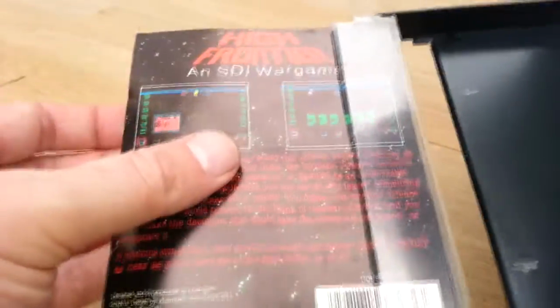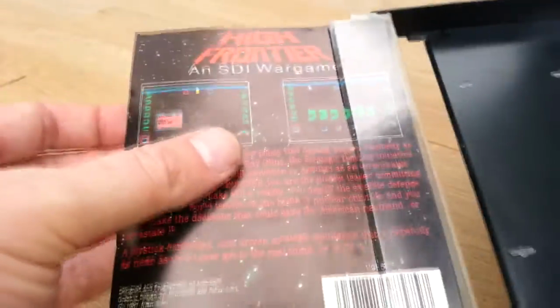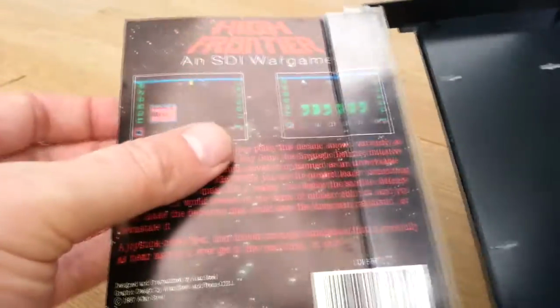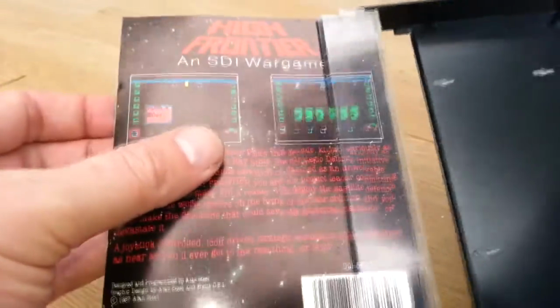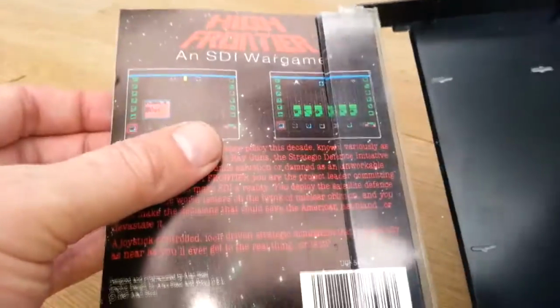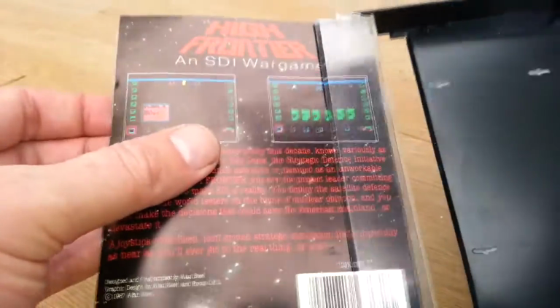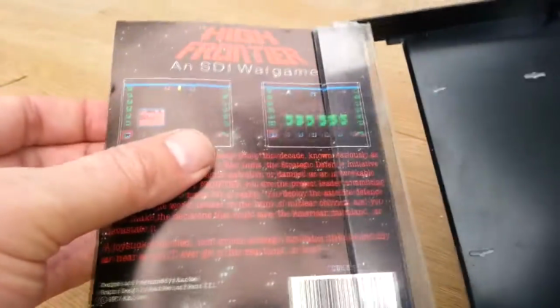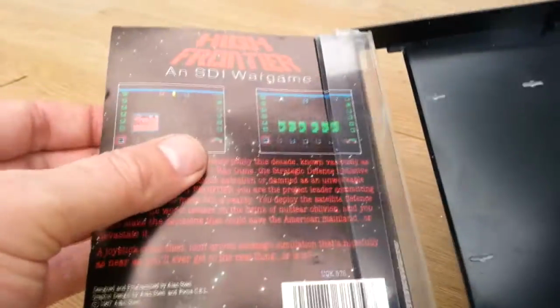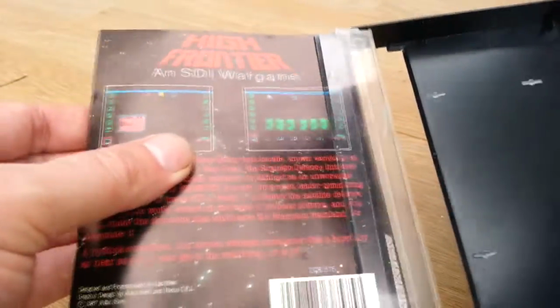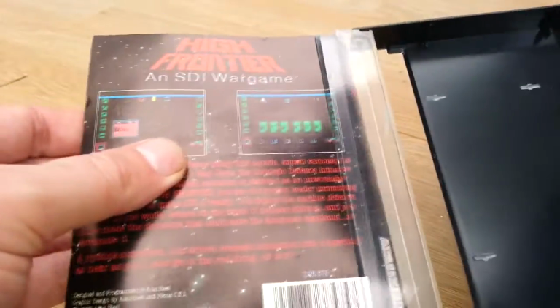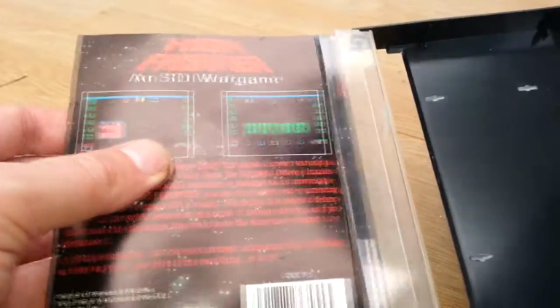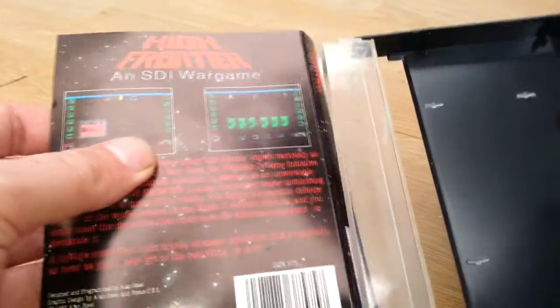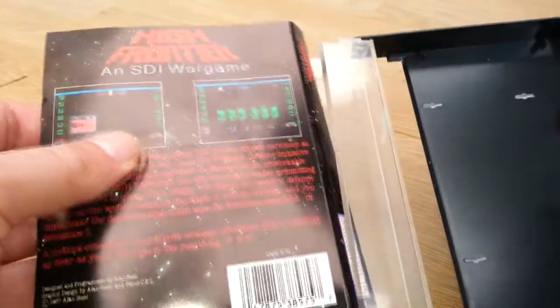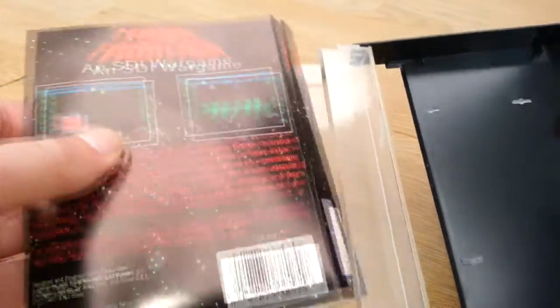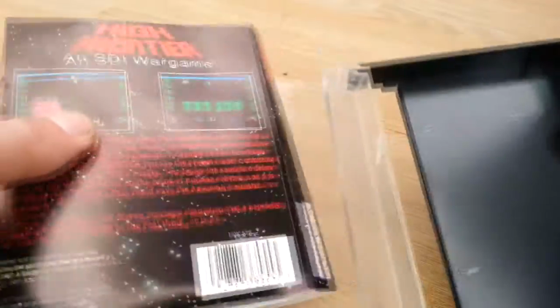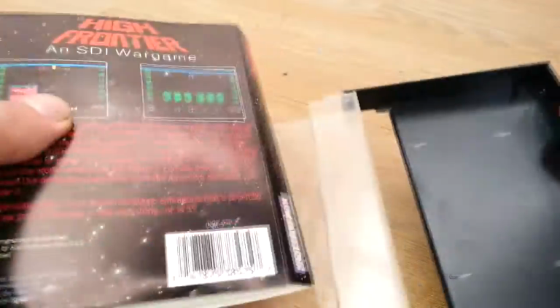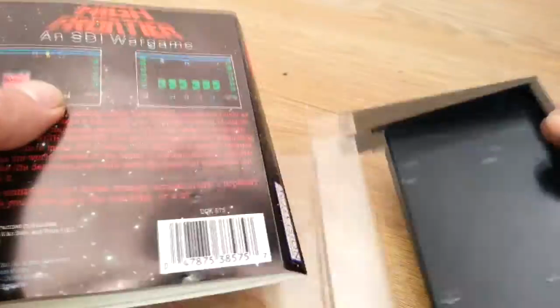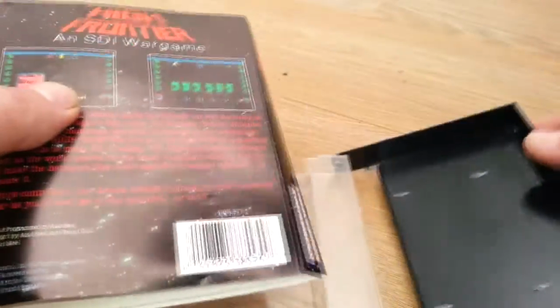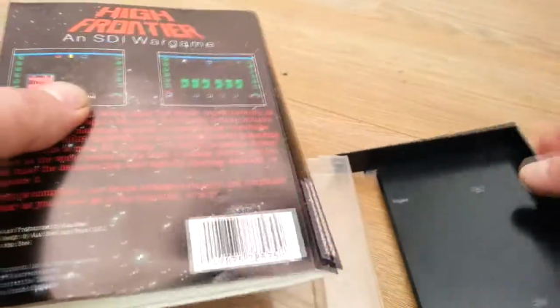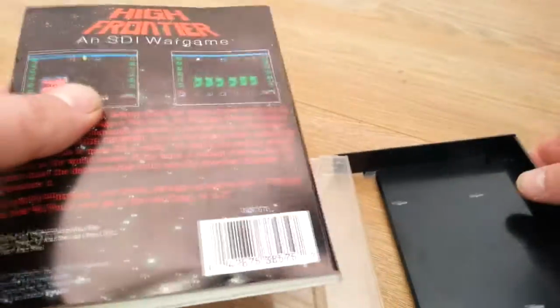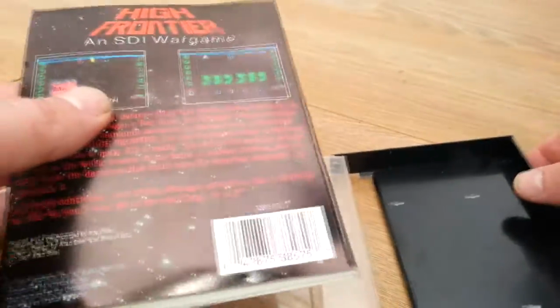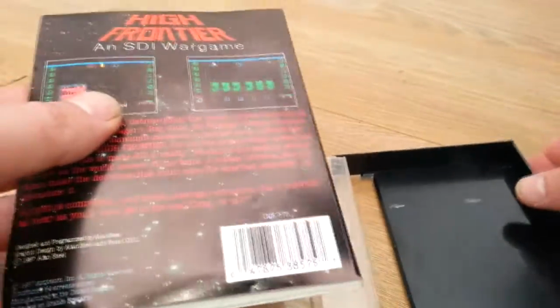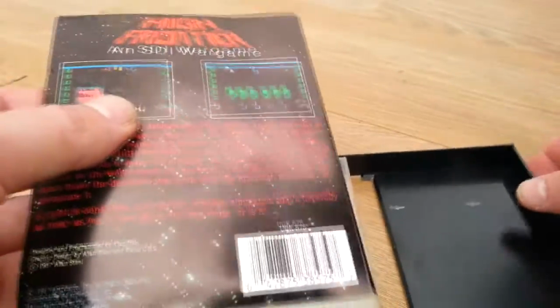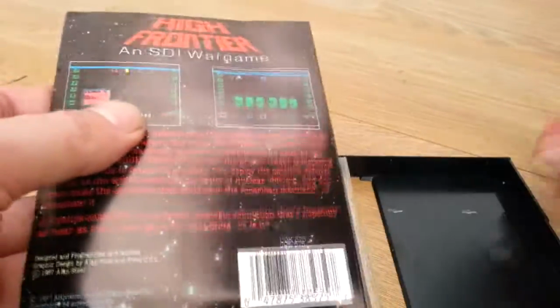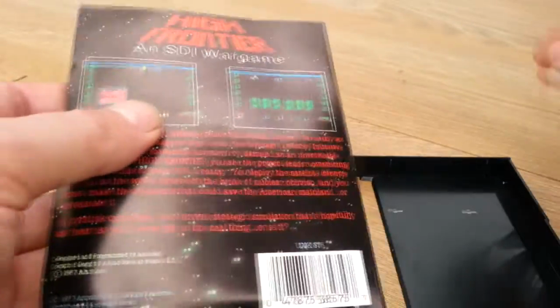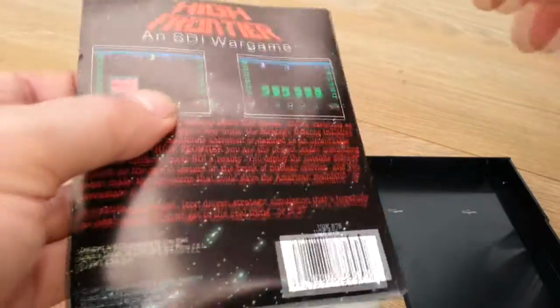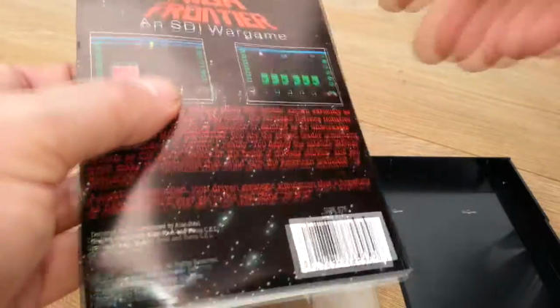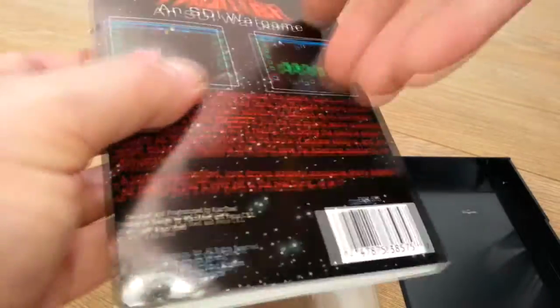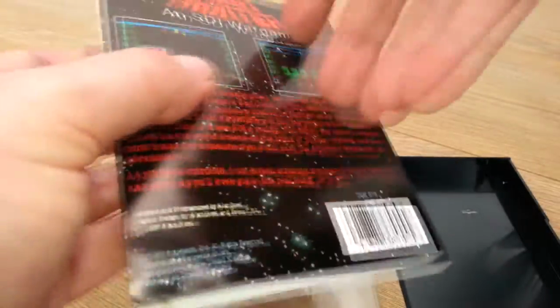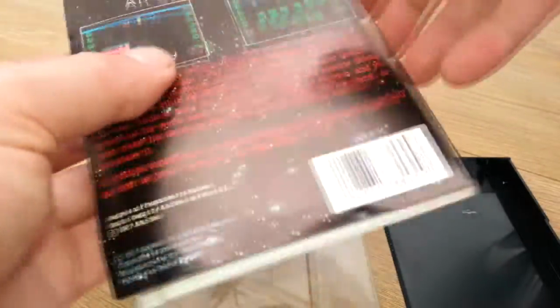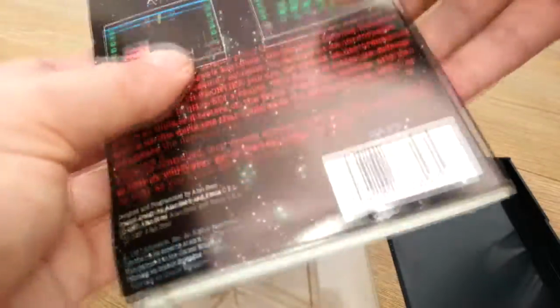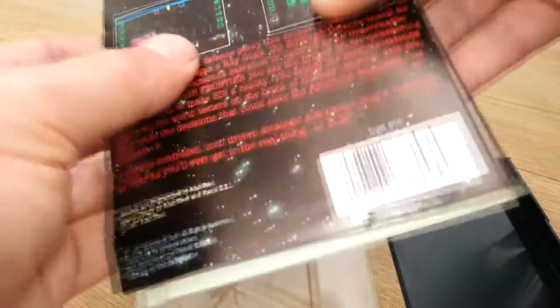But it's a strategy game, one I could honestly play back in the day — though I honestly couldn't remember it back in the day.